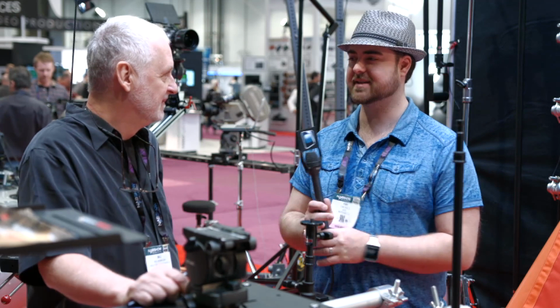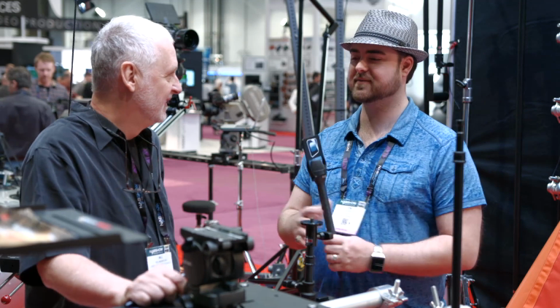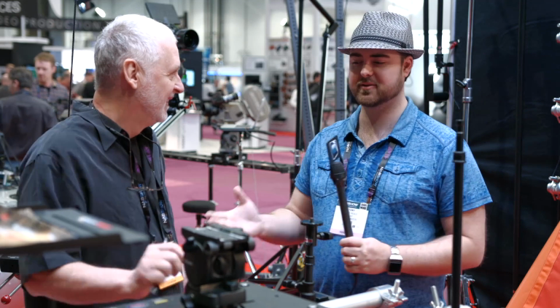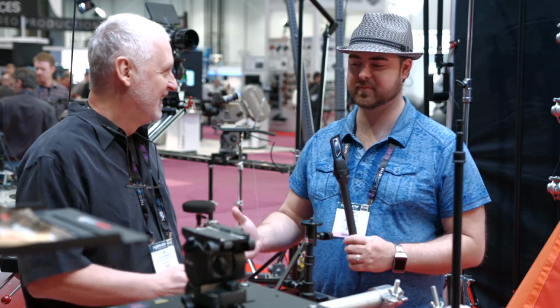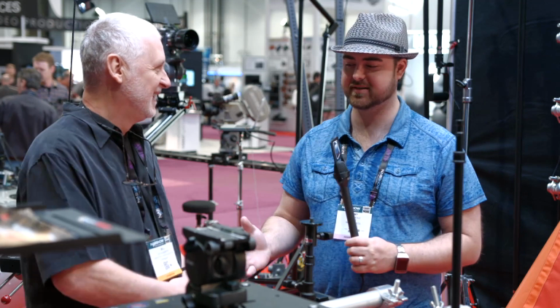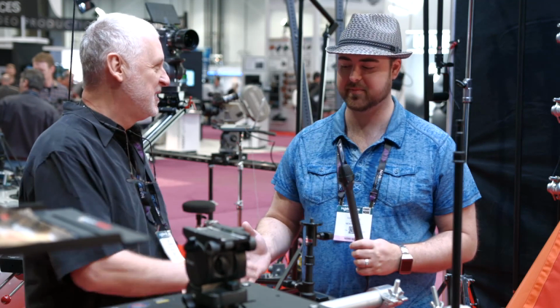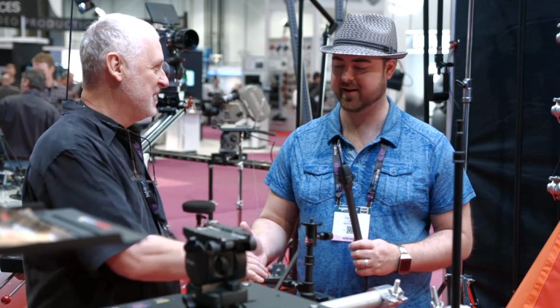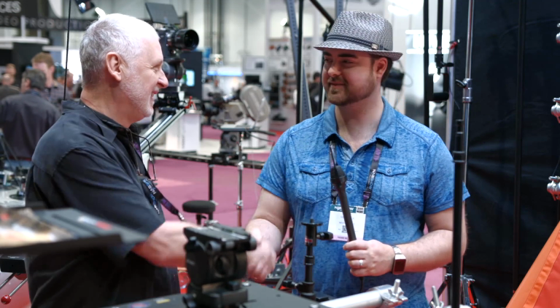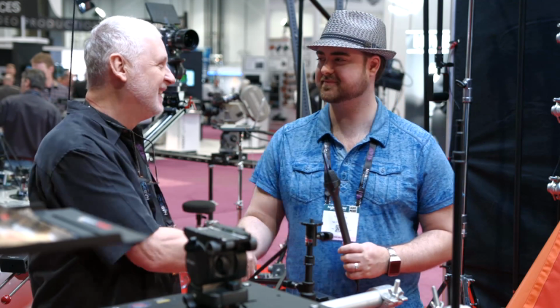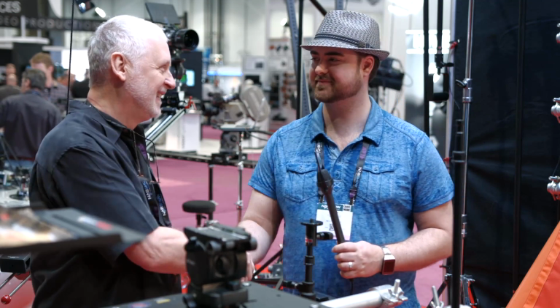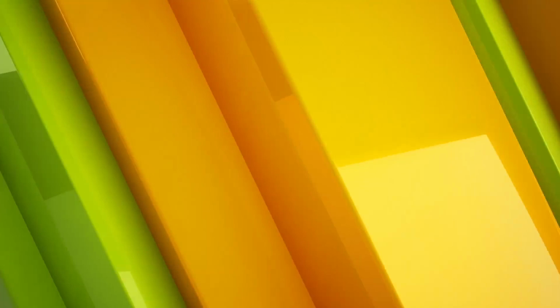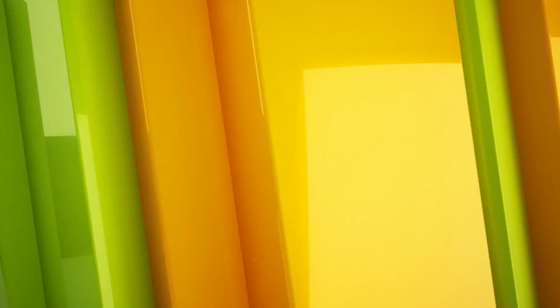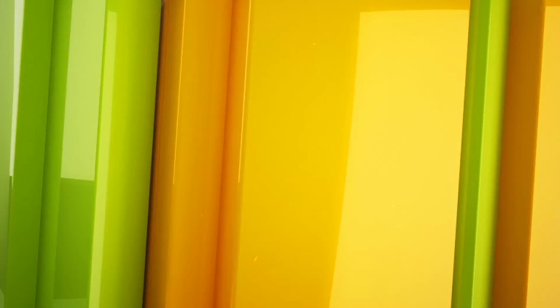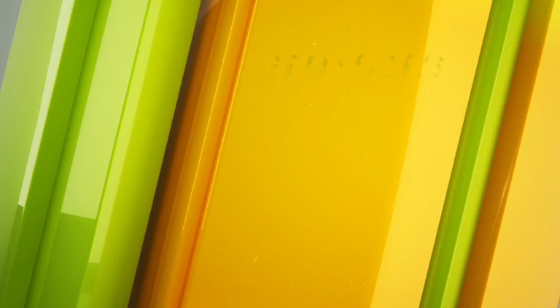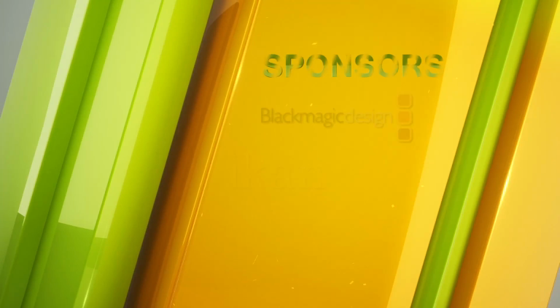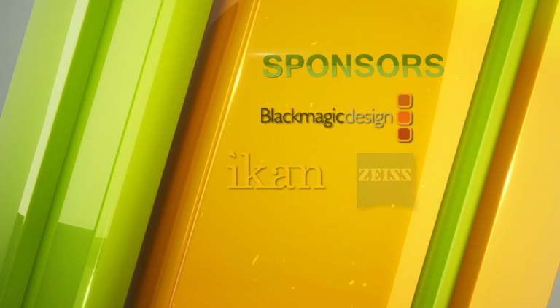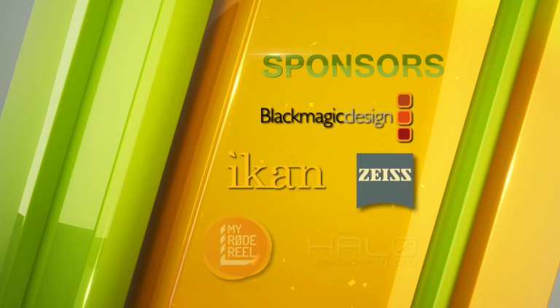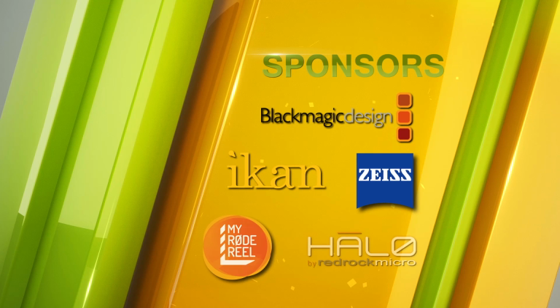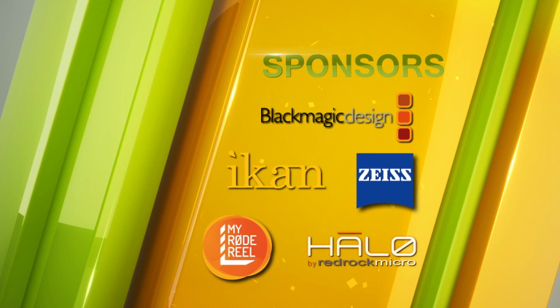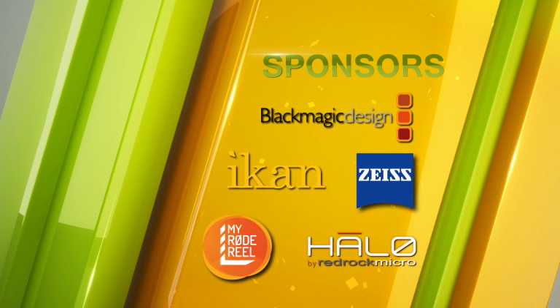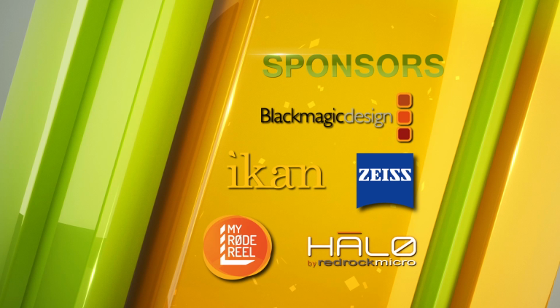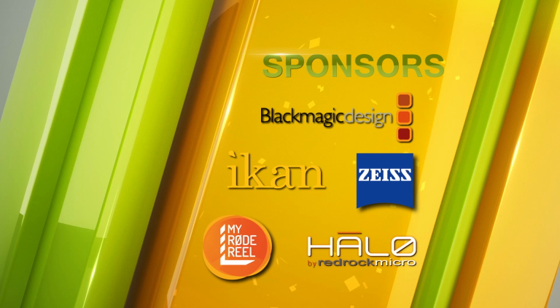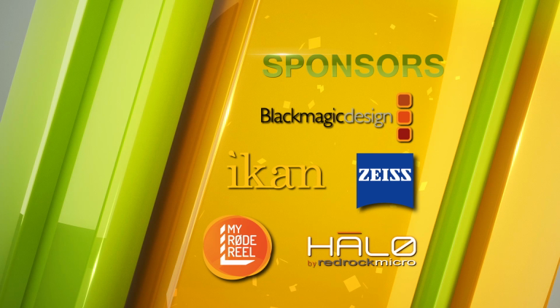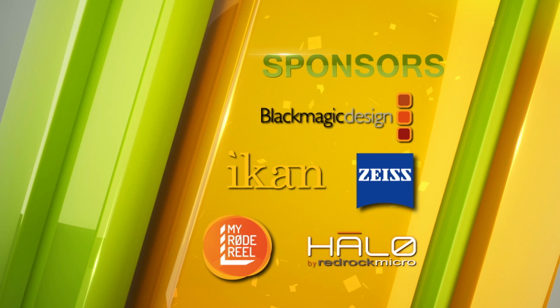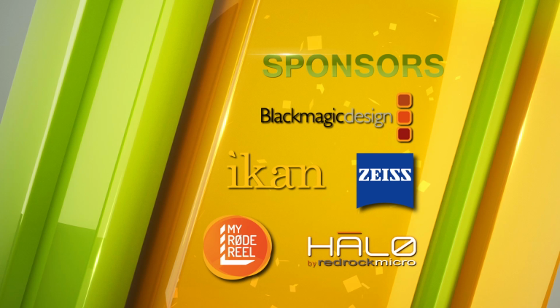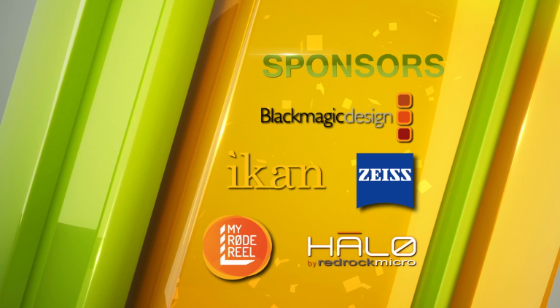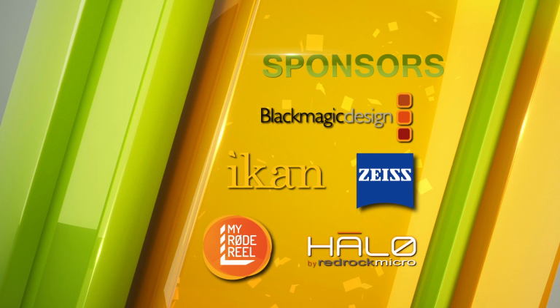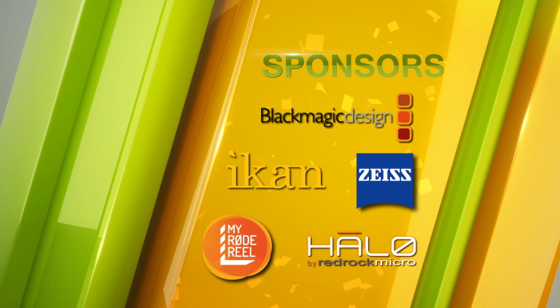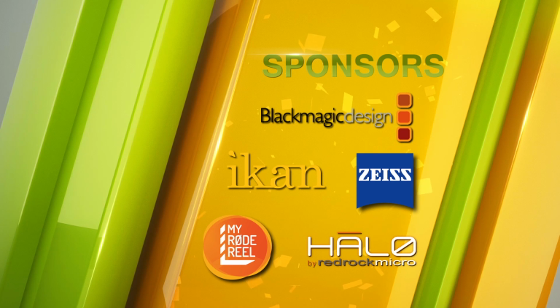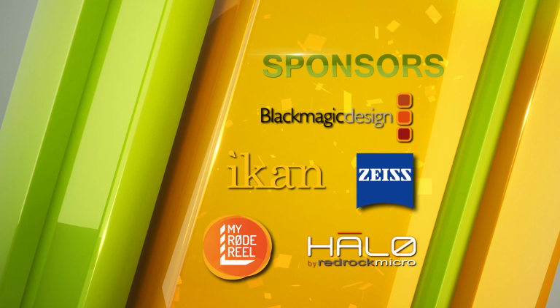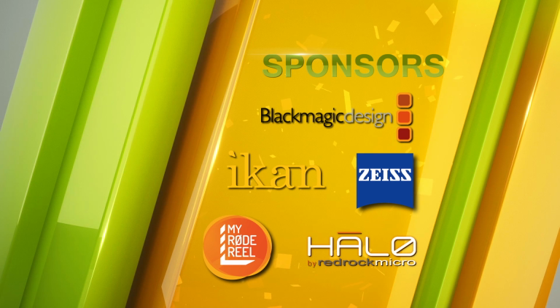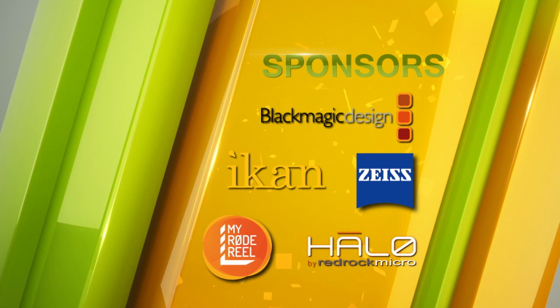Thanks for the tour, Bill. It's a great product. Thanks to our sponsors for making our NAB coverage possible.